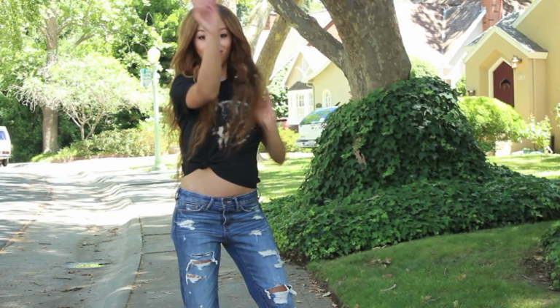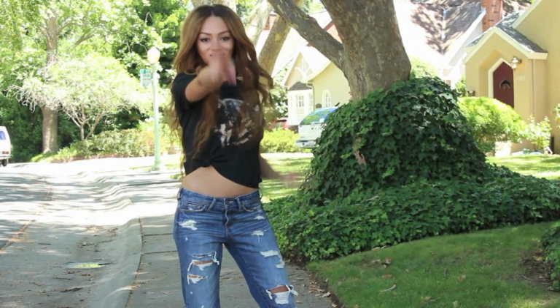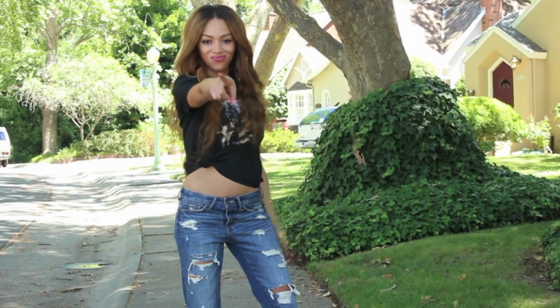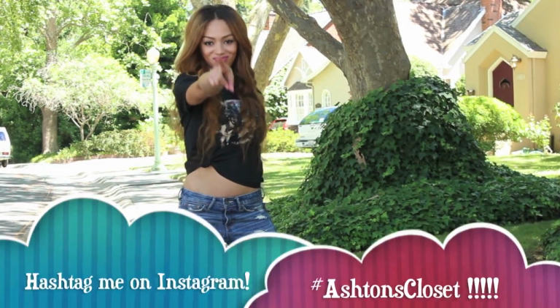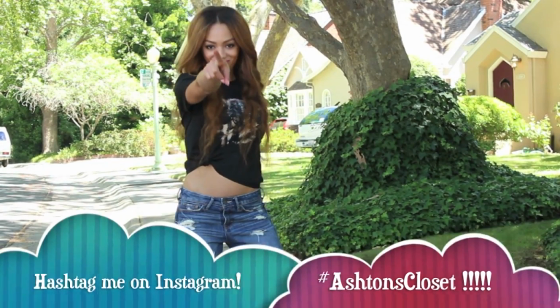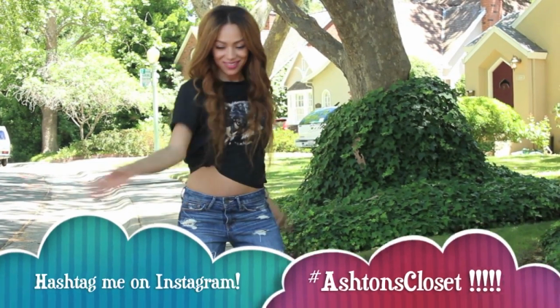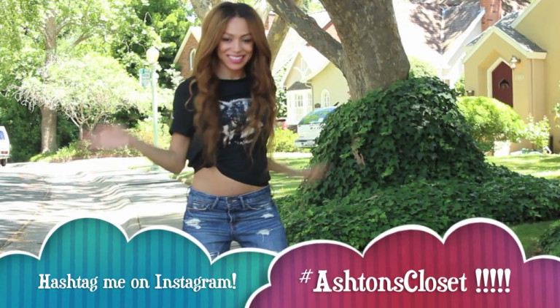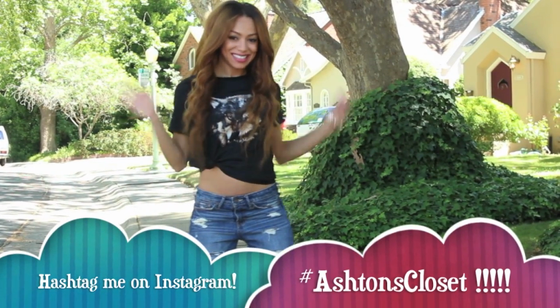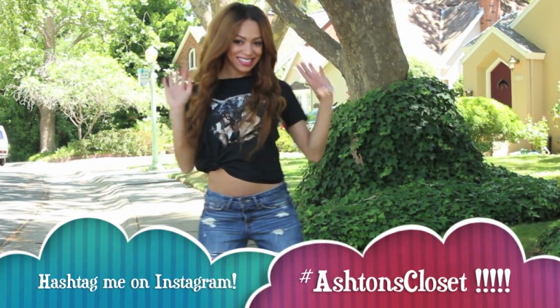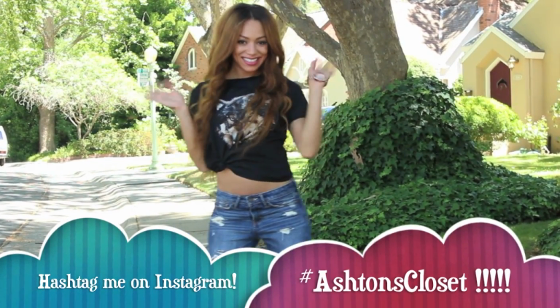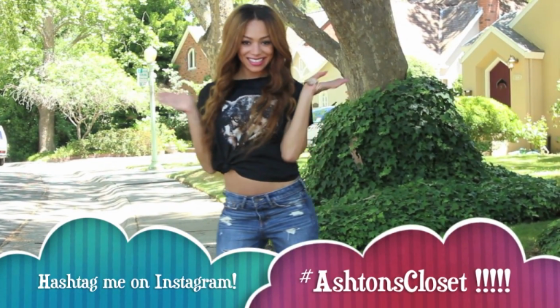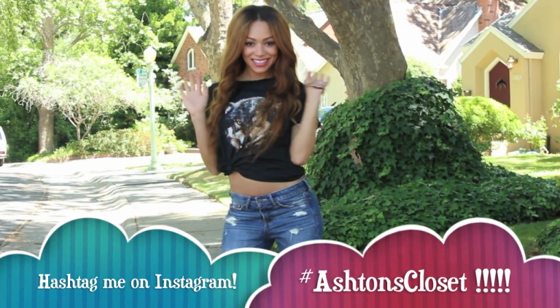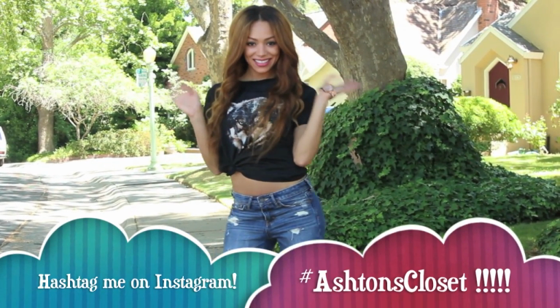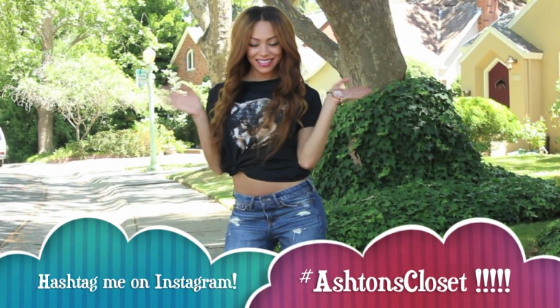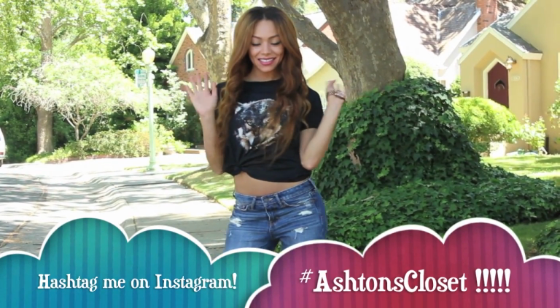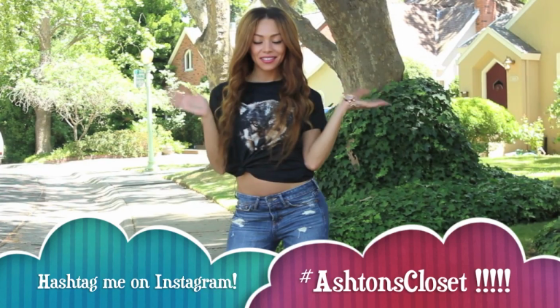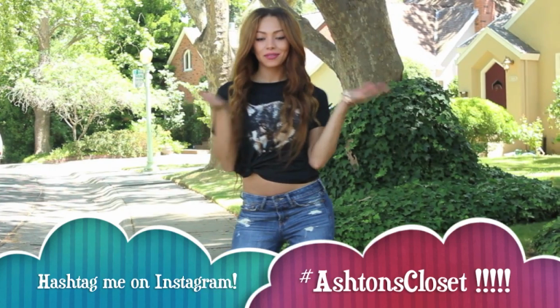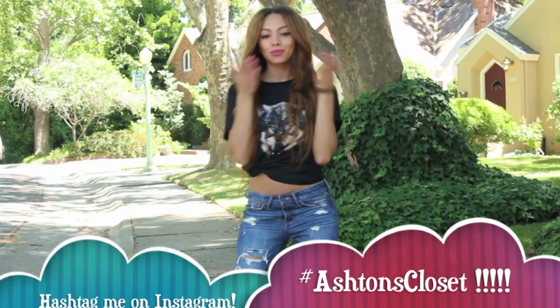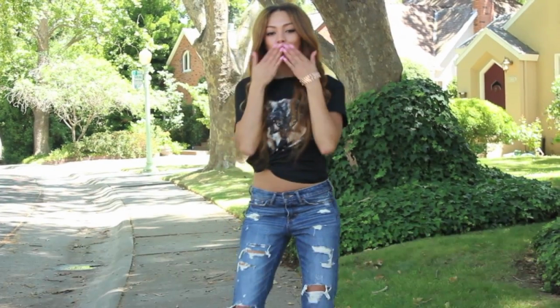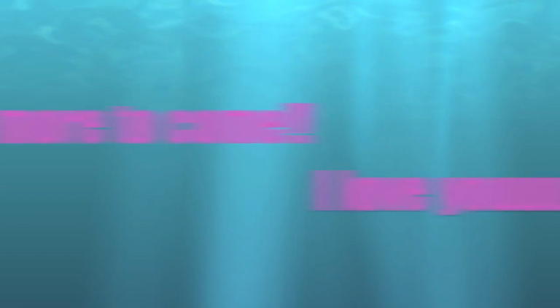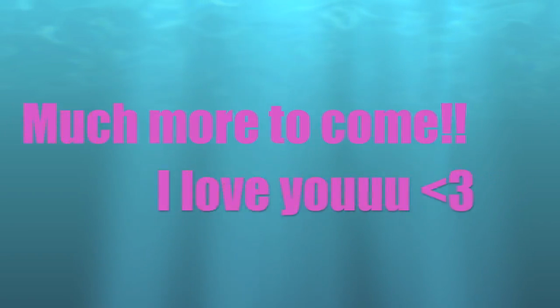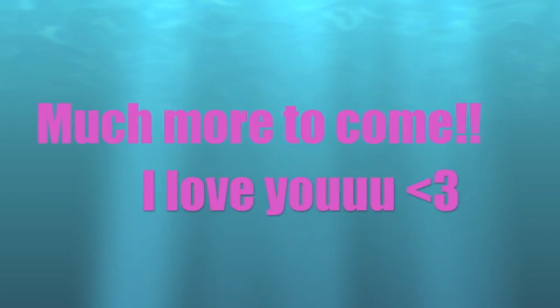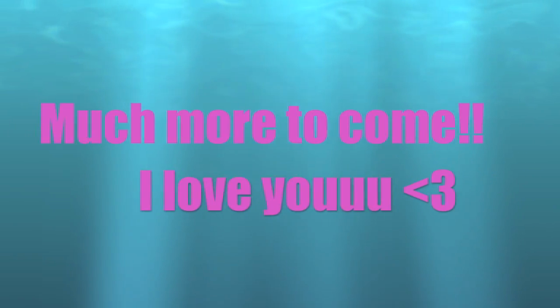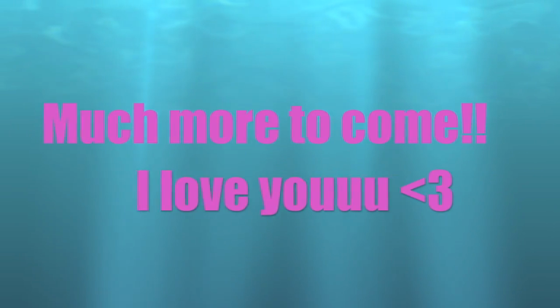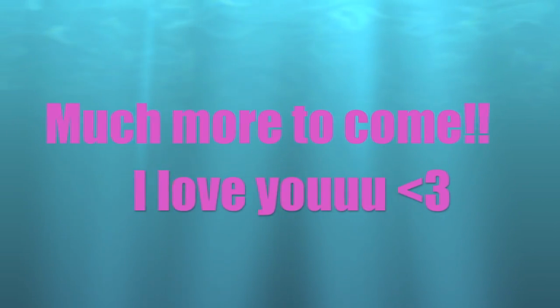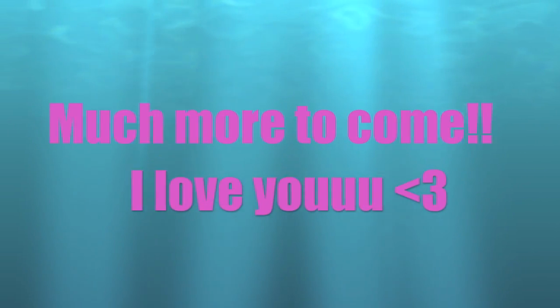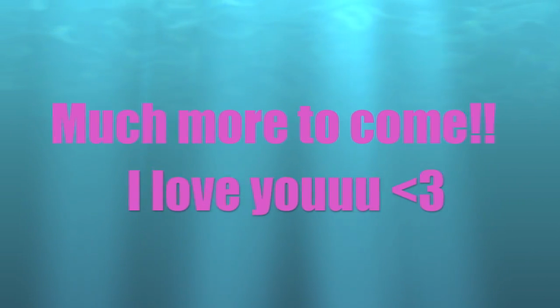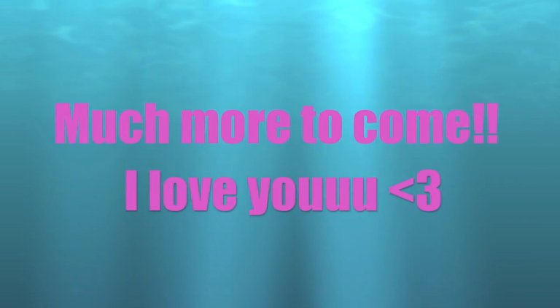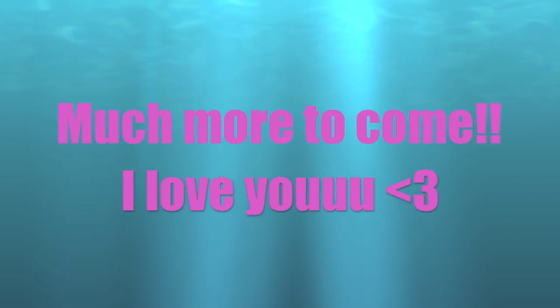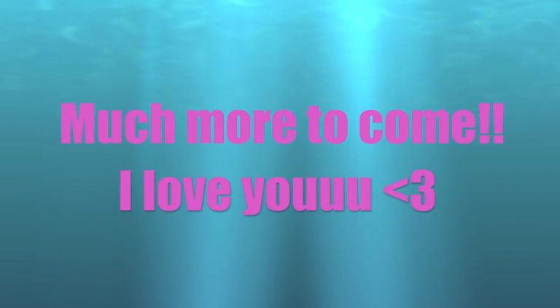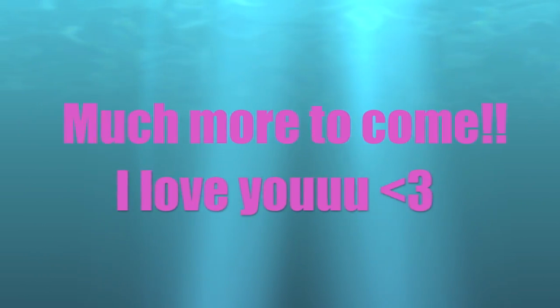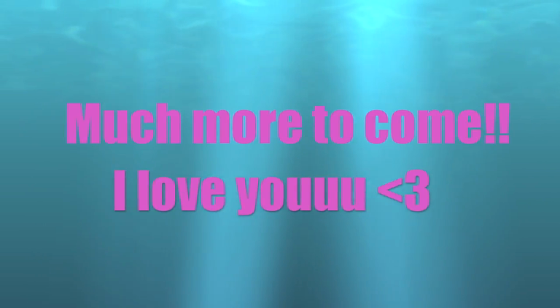And that's about it, you guys. Please hashtag me on Instagram — I really, really want to see your looks. I love you guys.